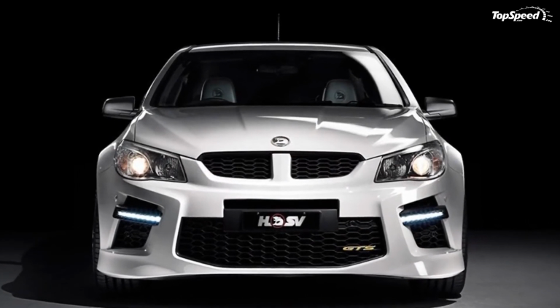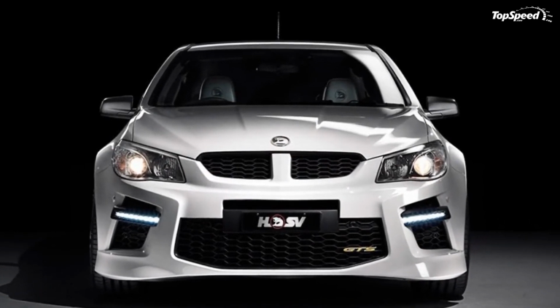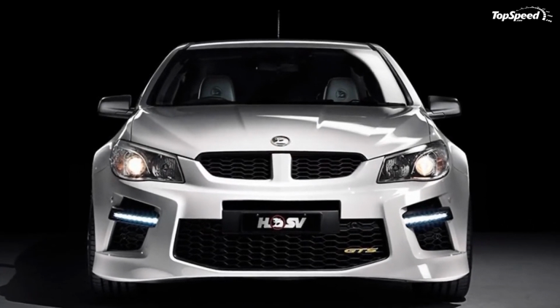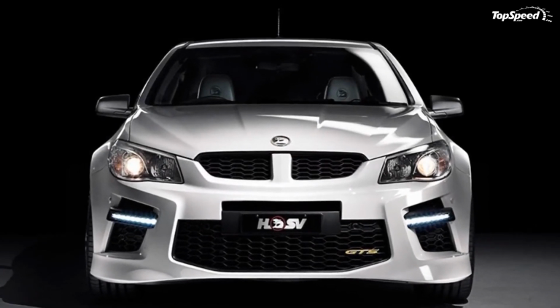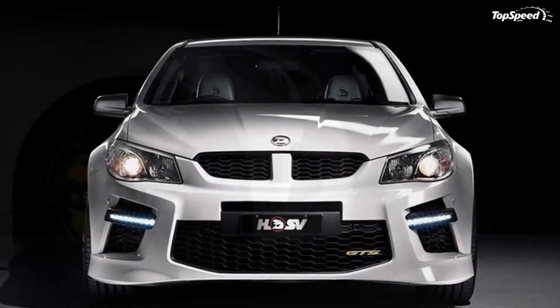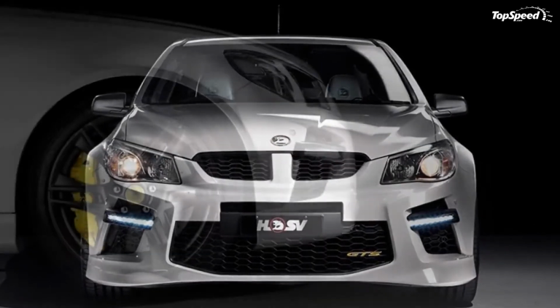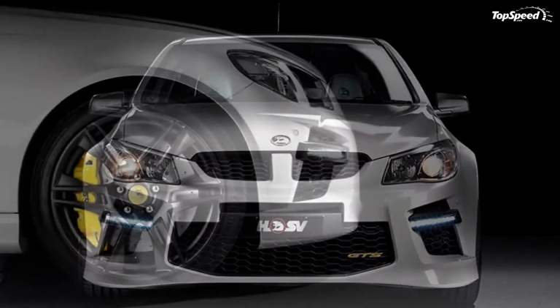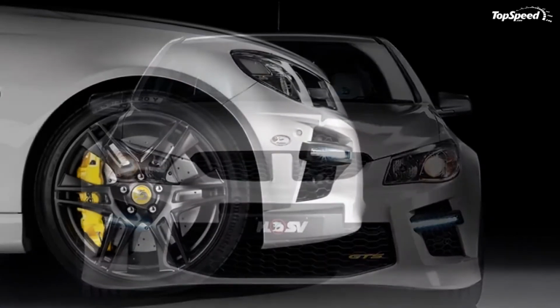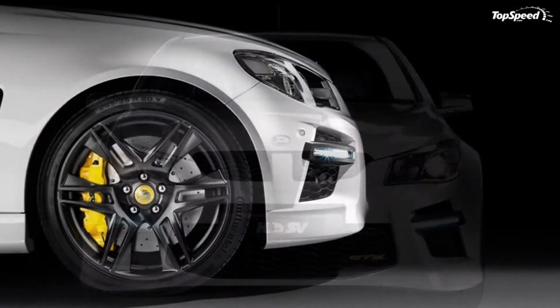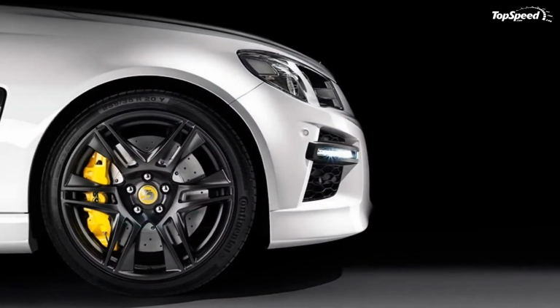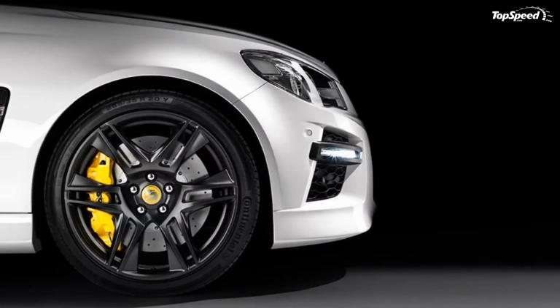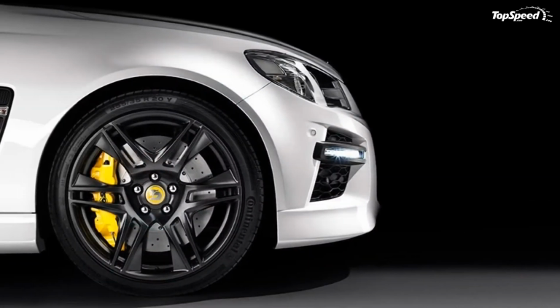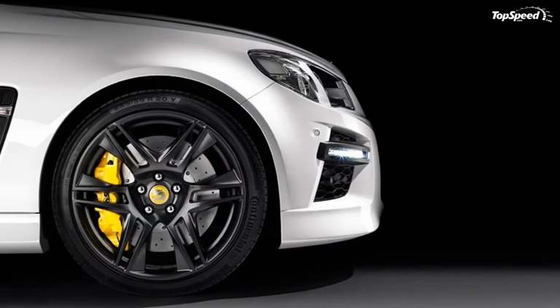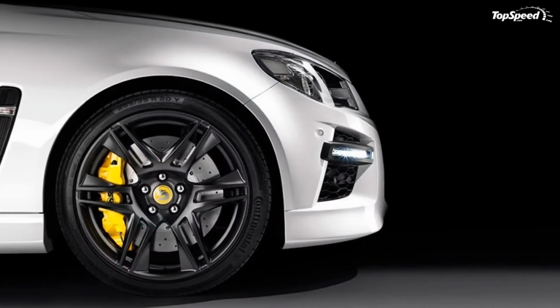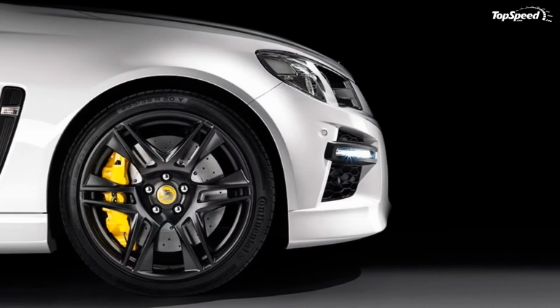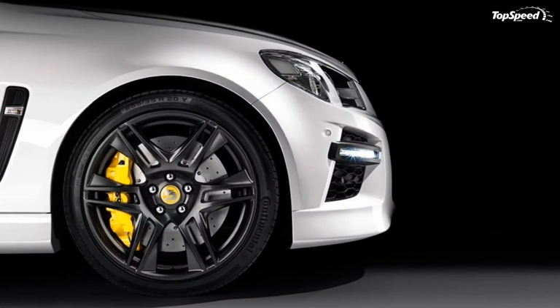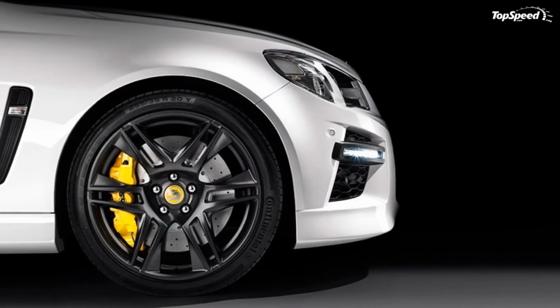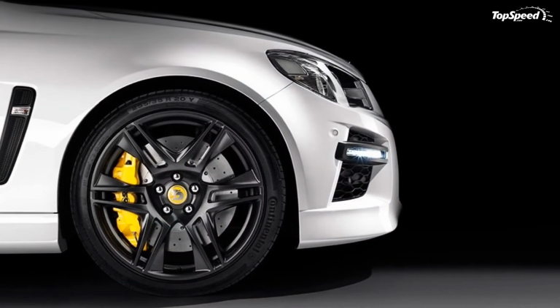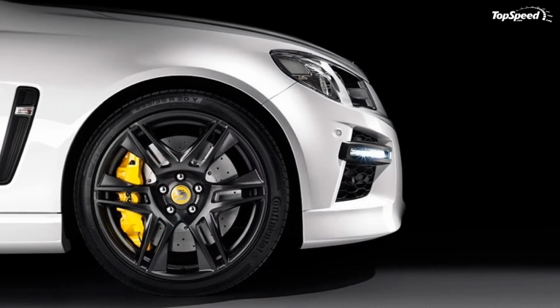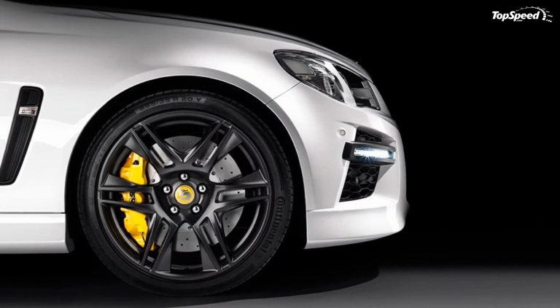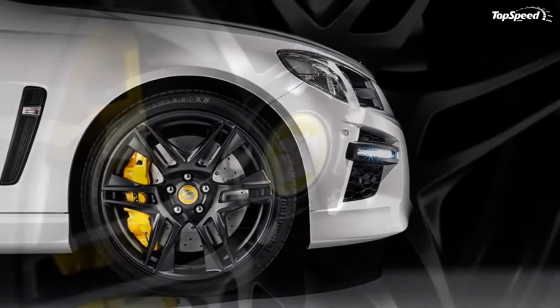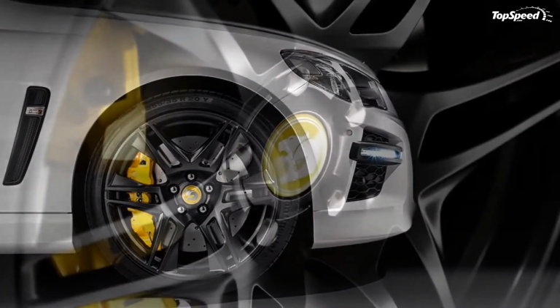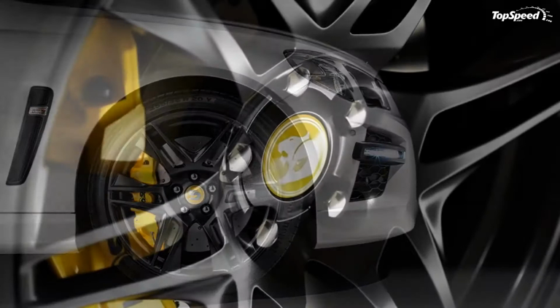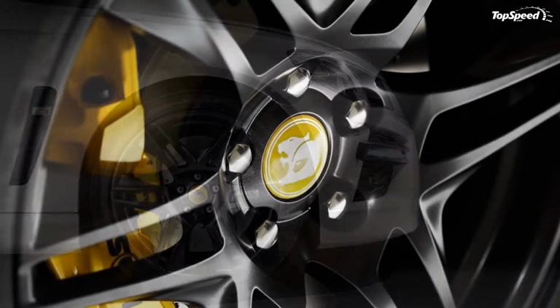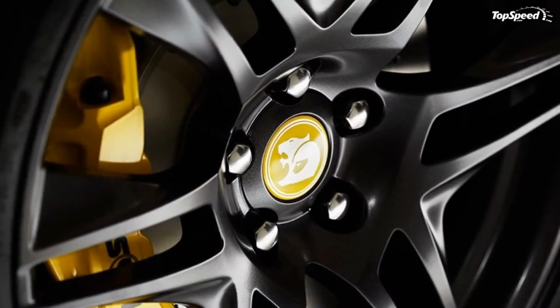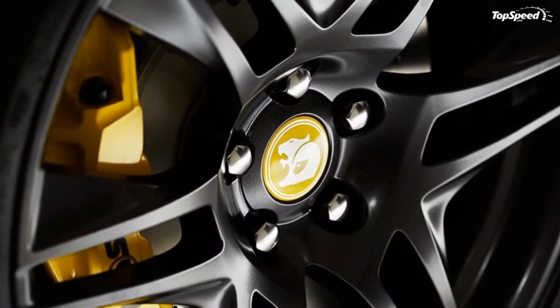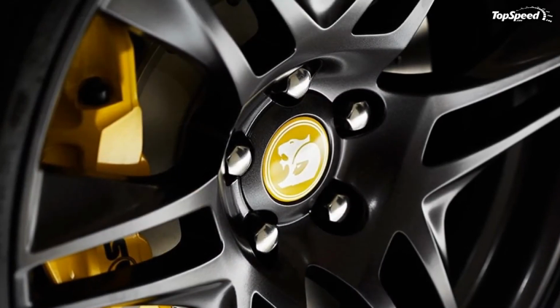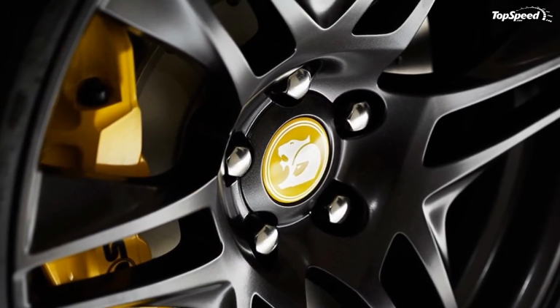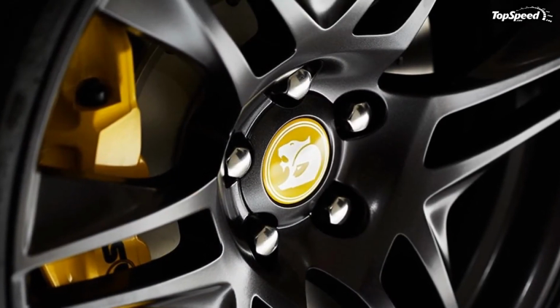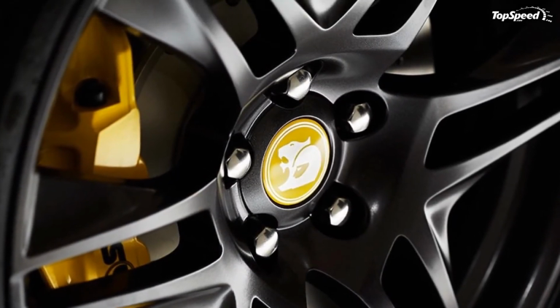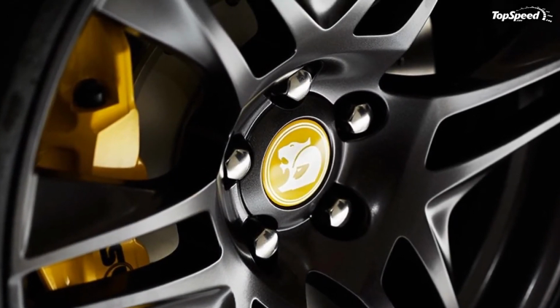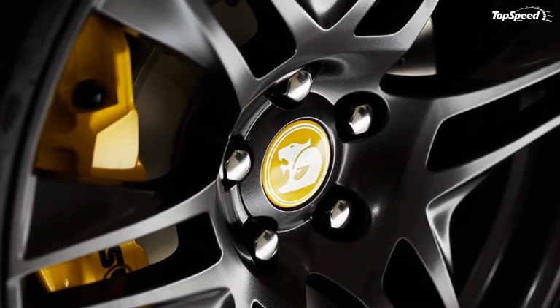Prices for the new HSV Gen-F GTS will be announced at a later date.